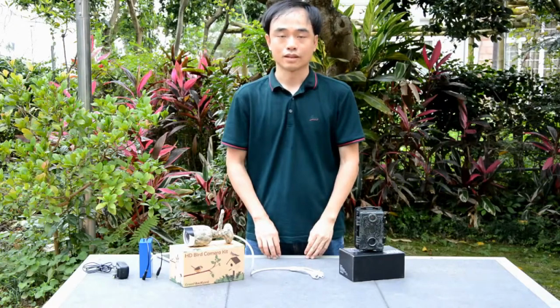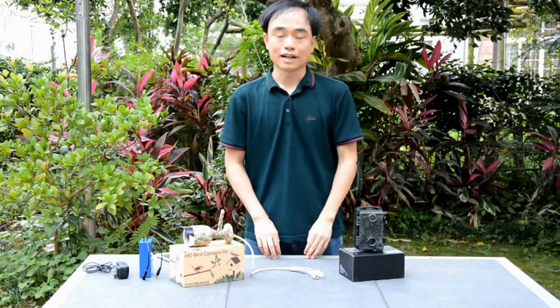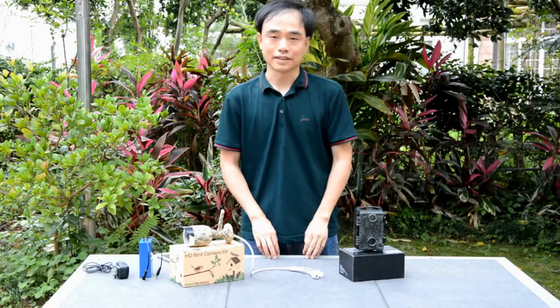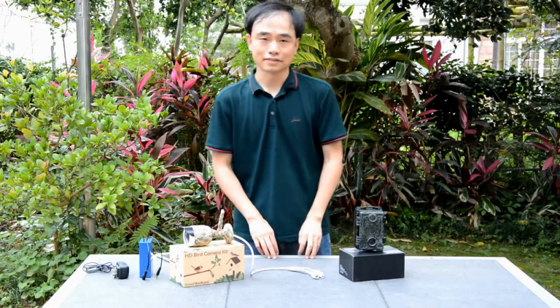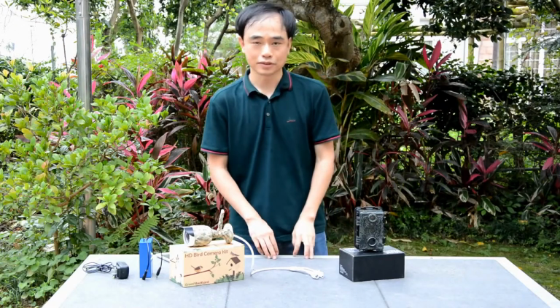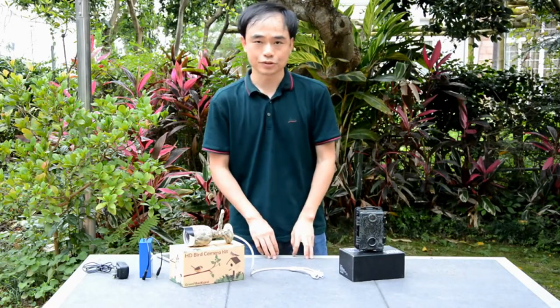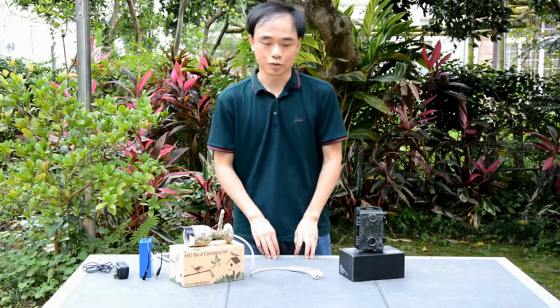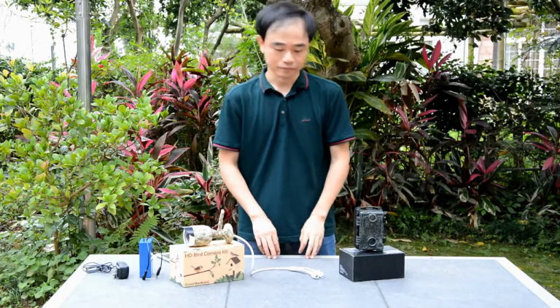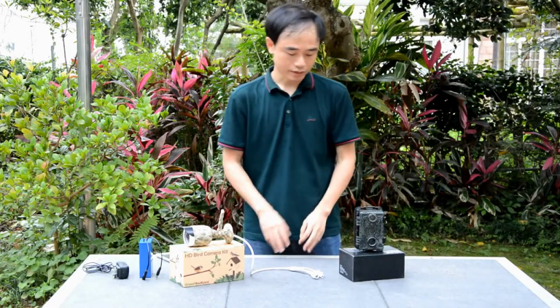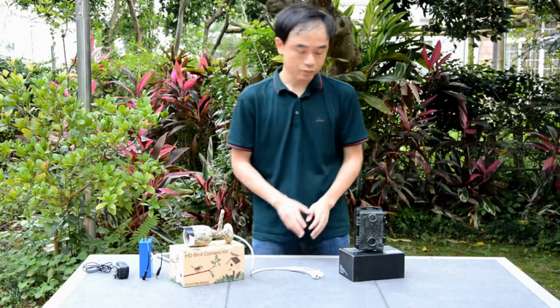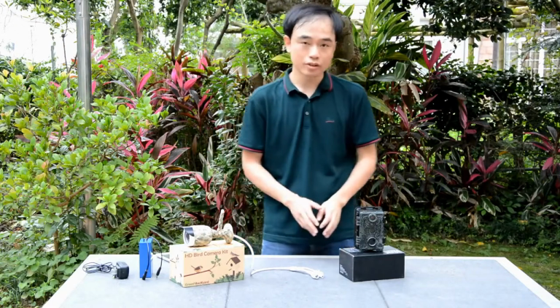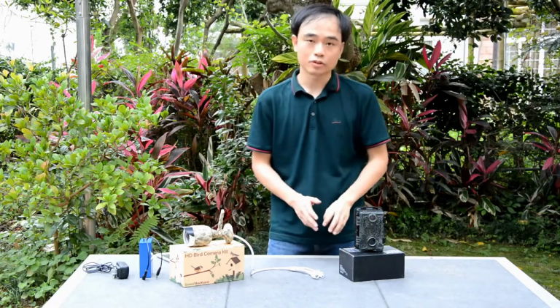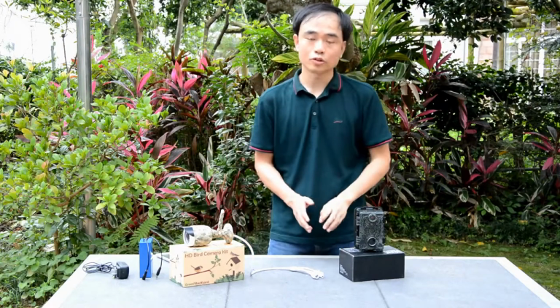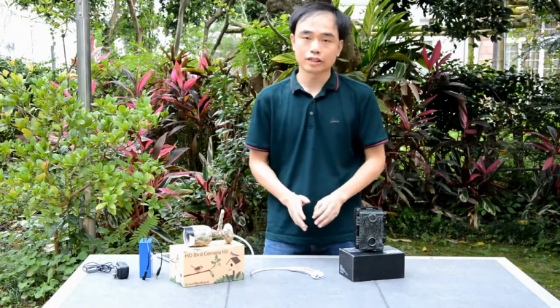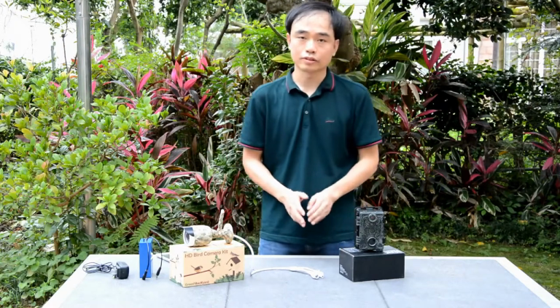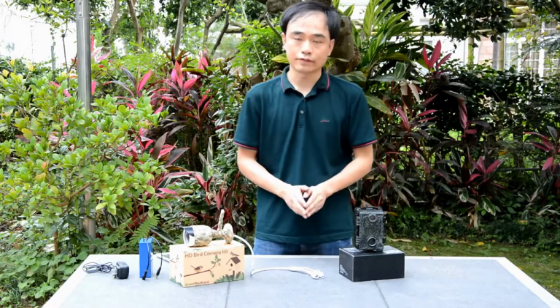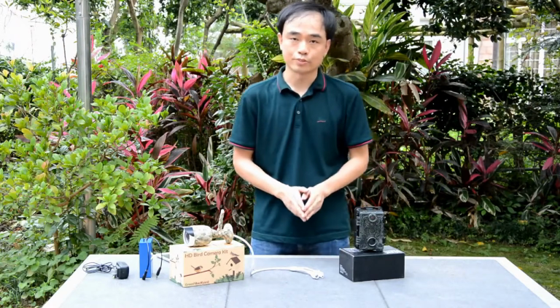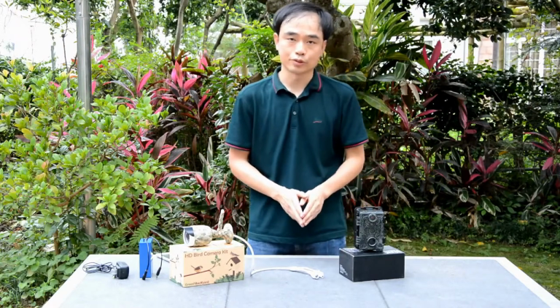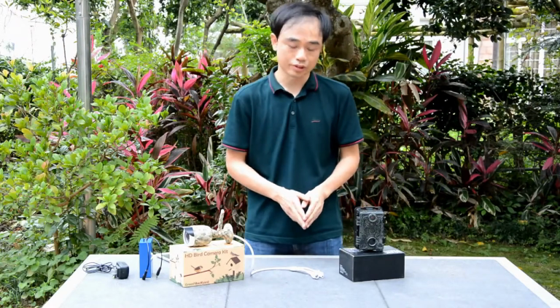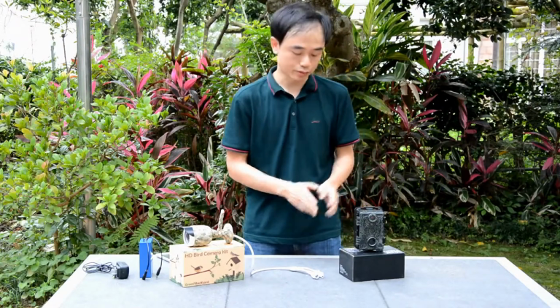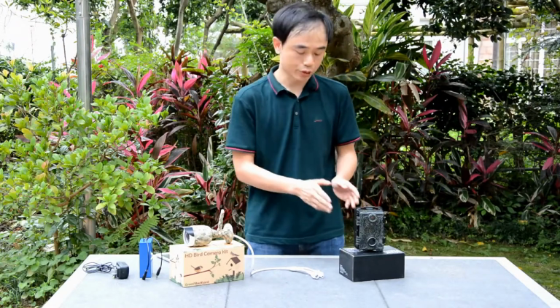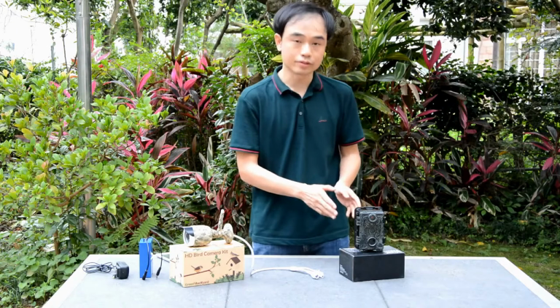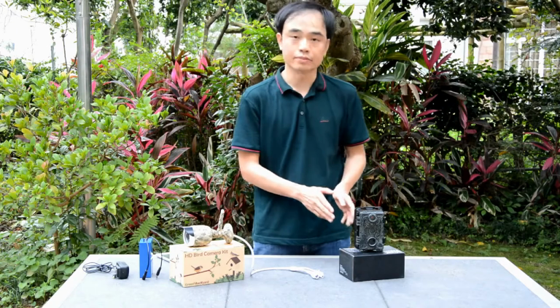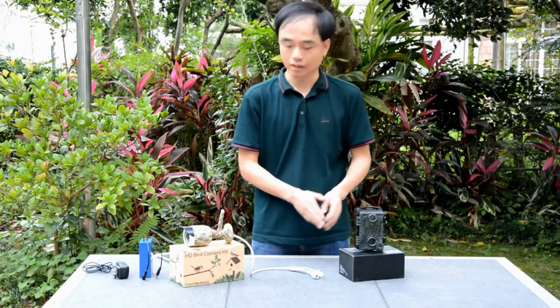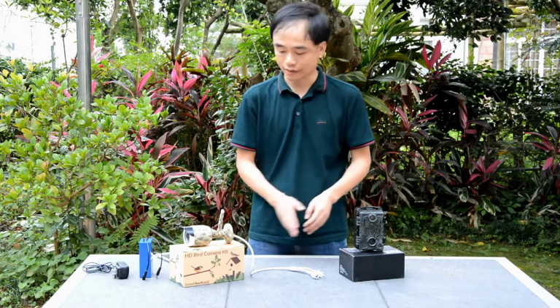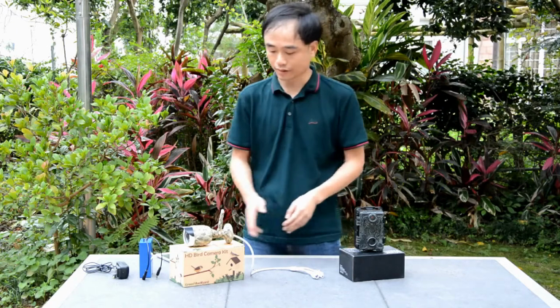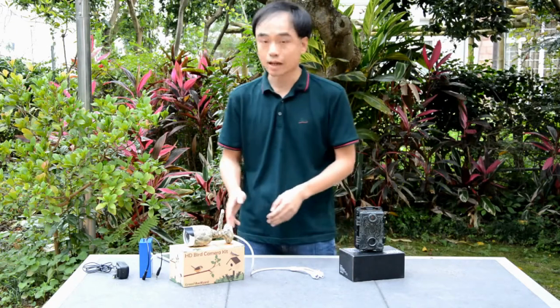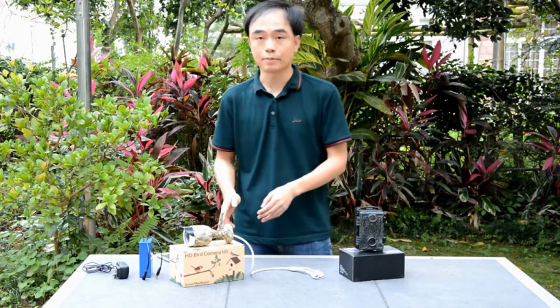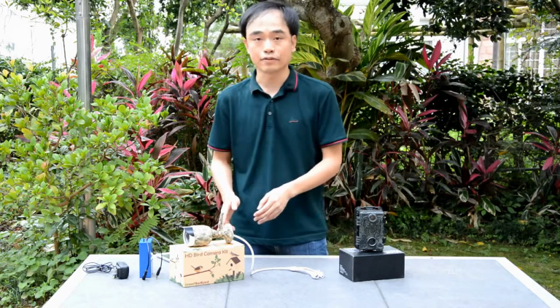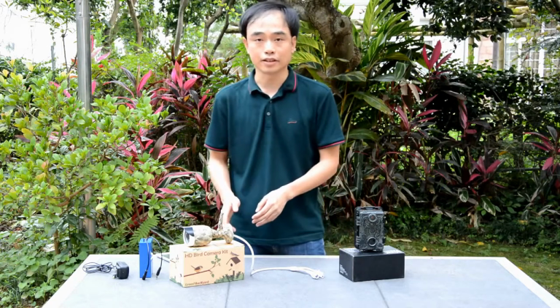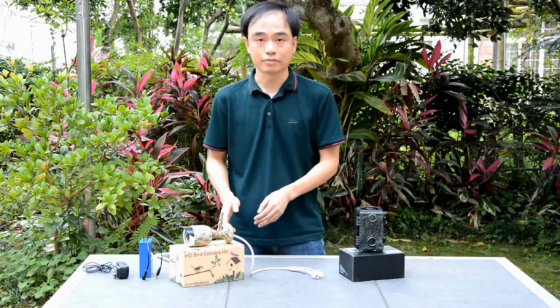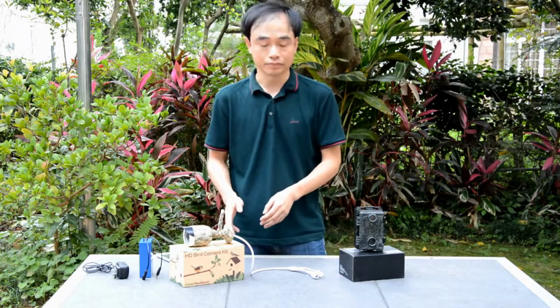Hi there, this is Zhou. In this video I'm going to tell you the difference between the trail camera and the IP bird feeder camera.